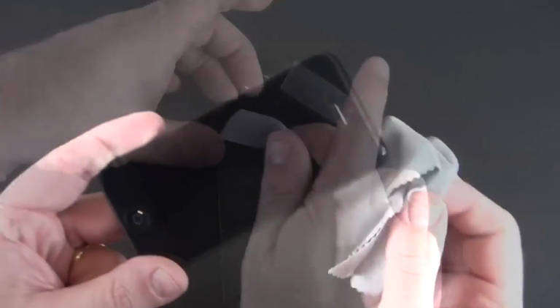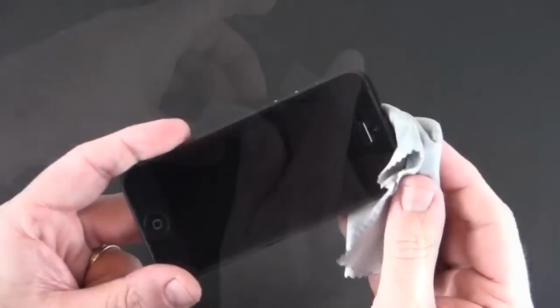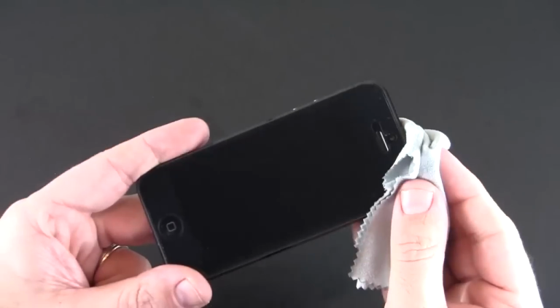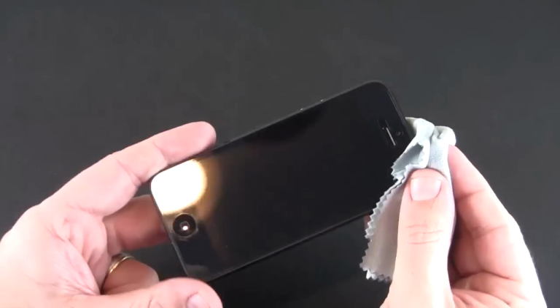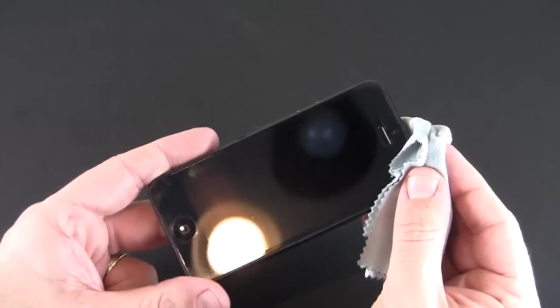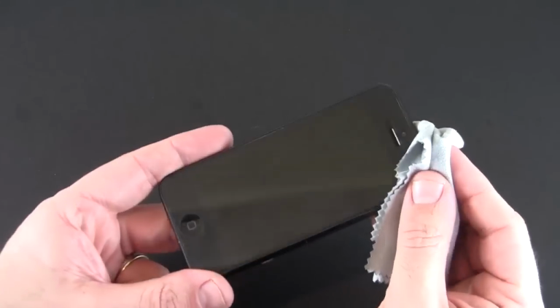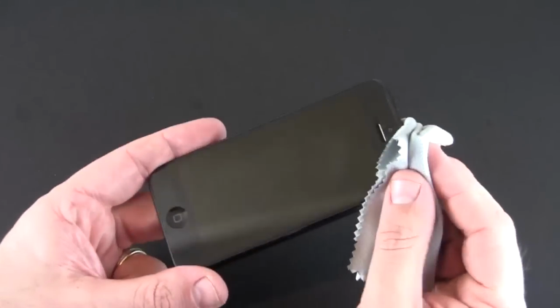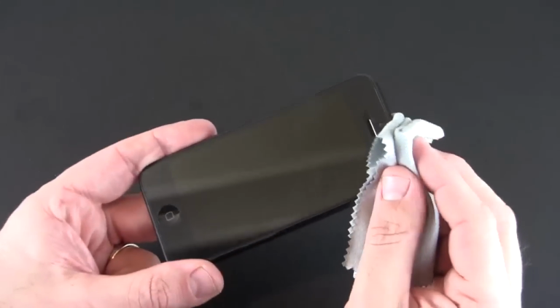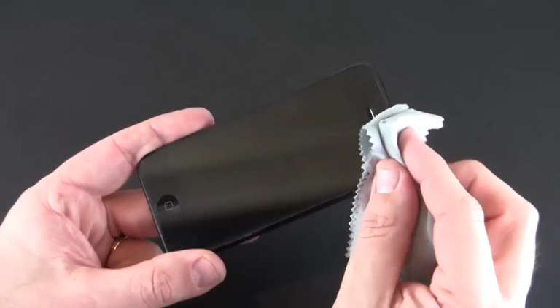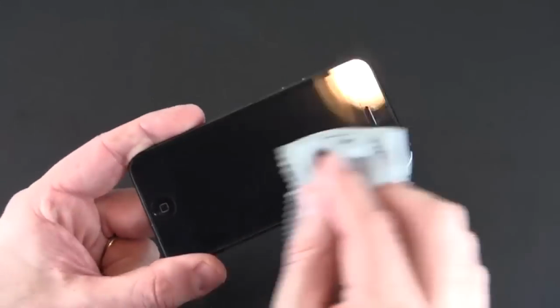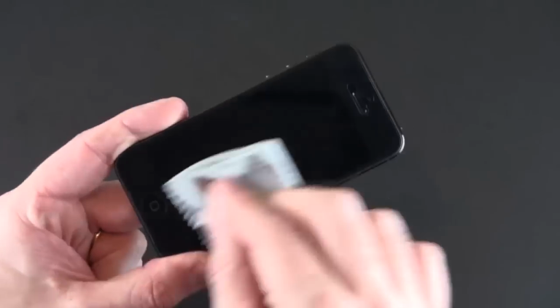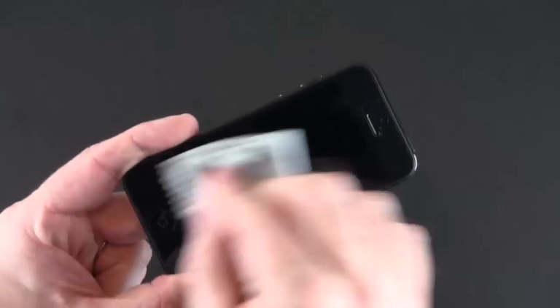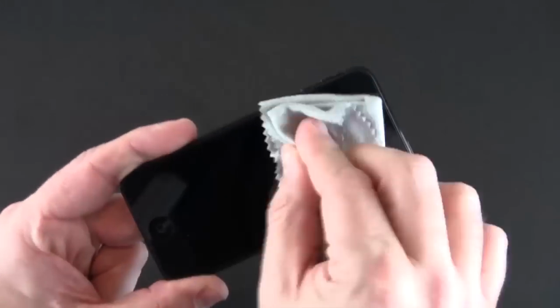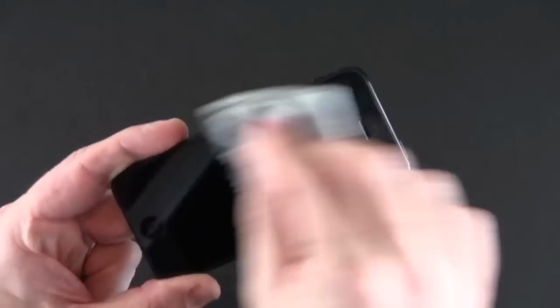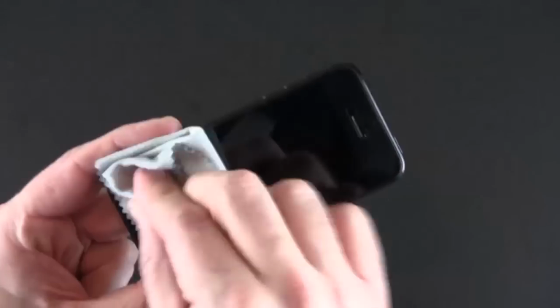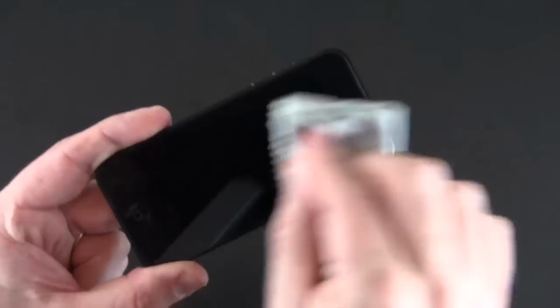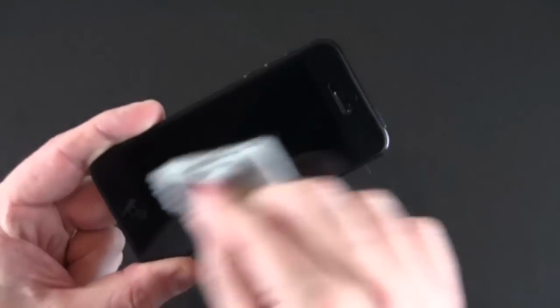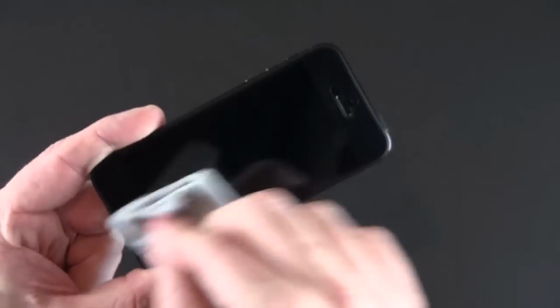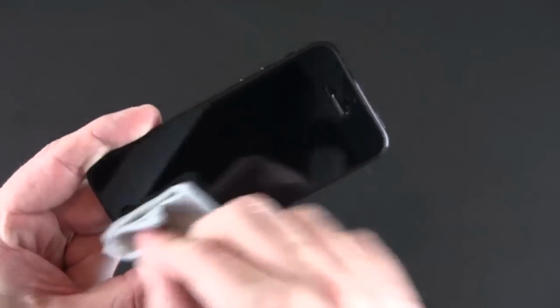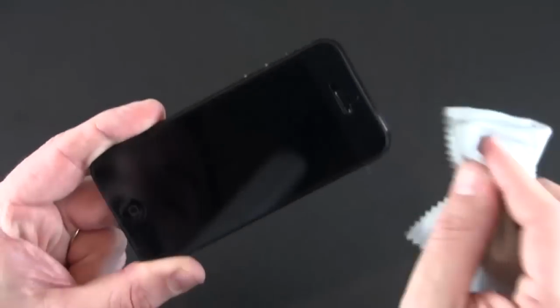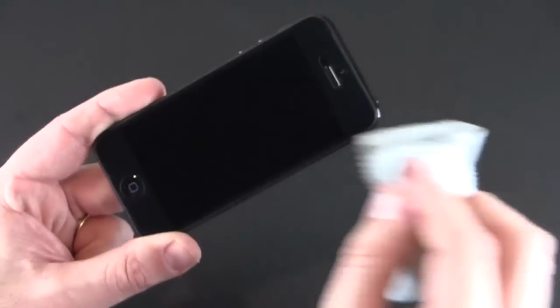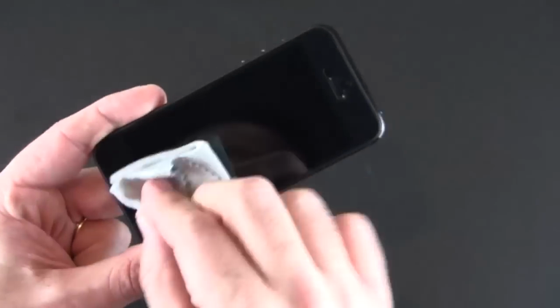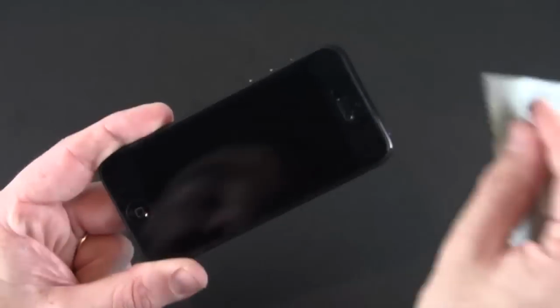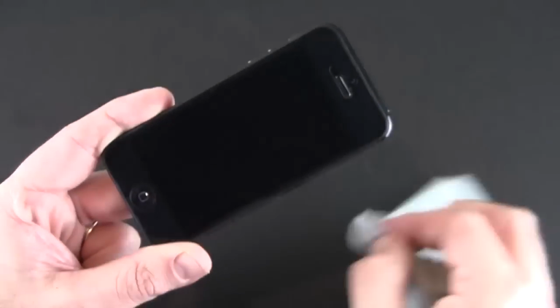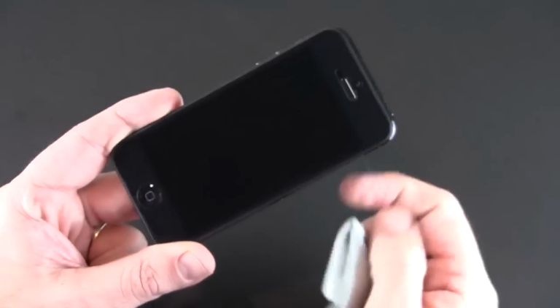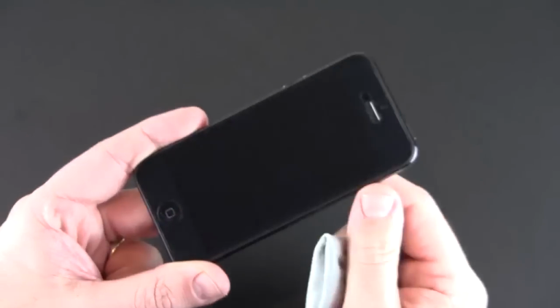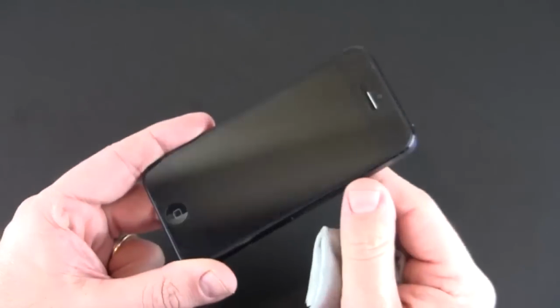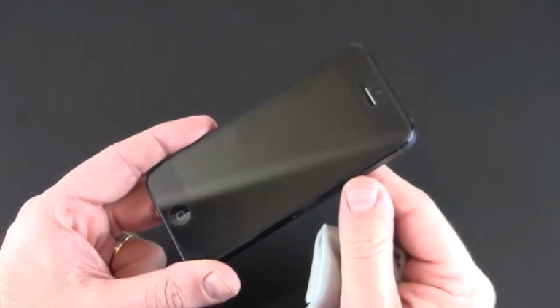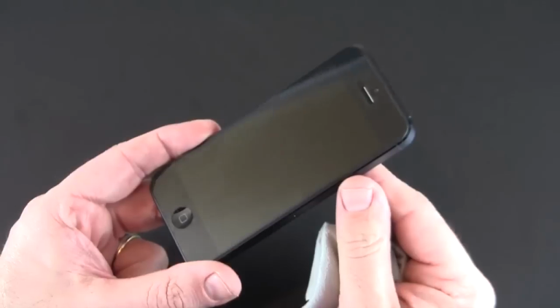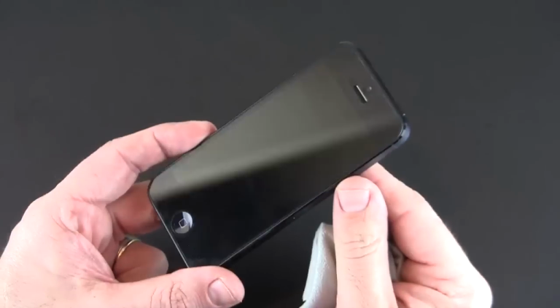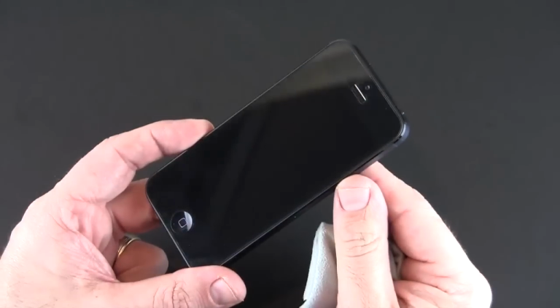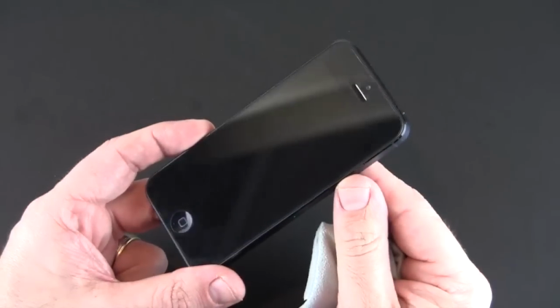Following these steps will ensure a perfectly installed, crystal clear screen shield on your iPhone.